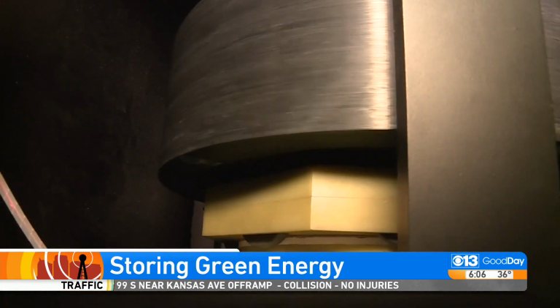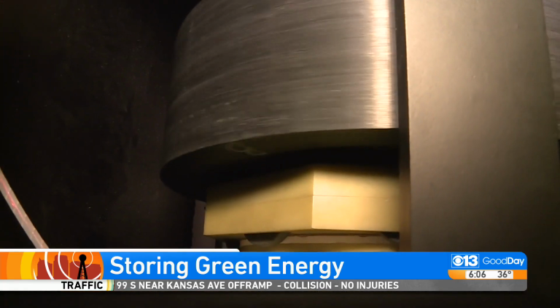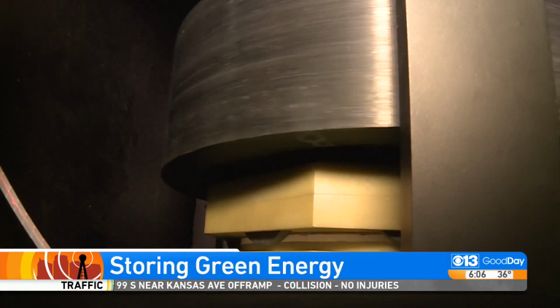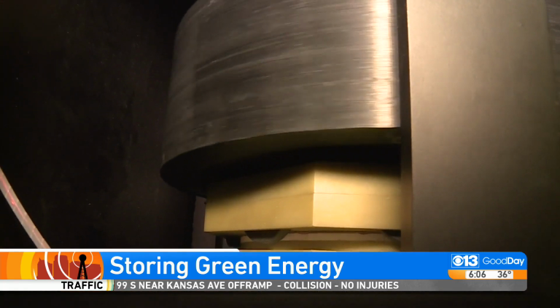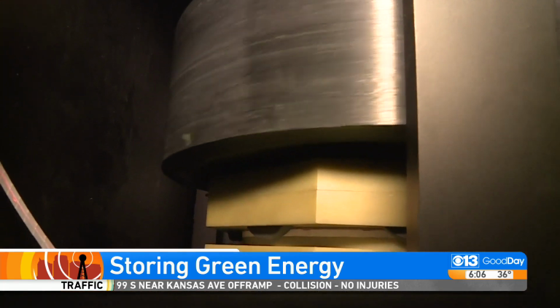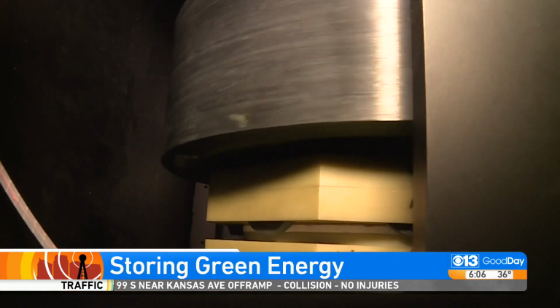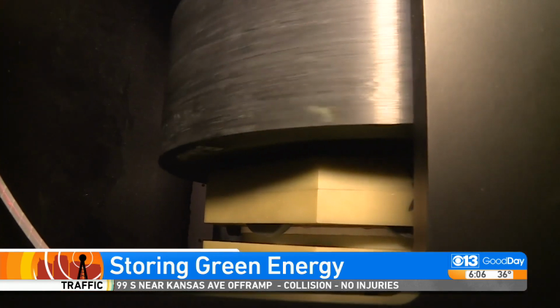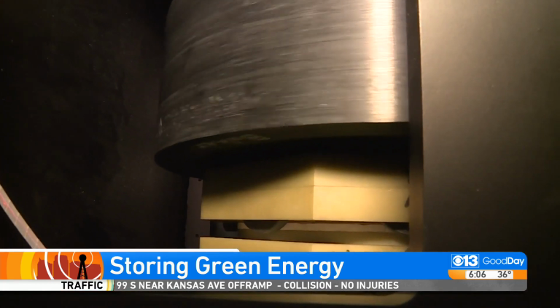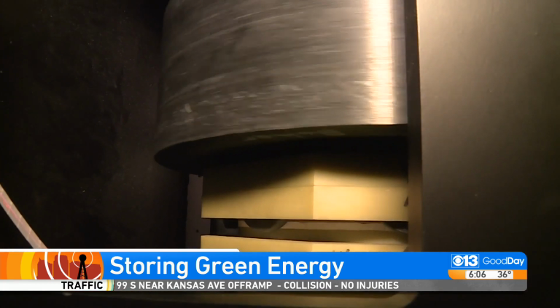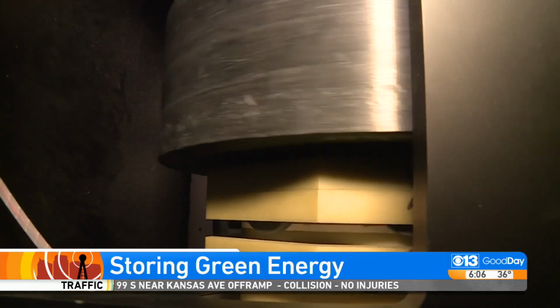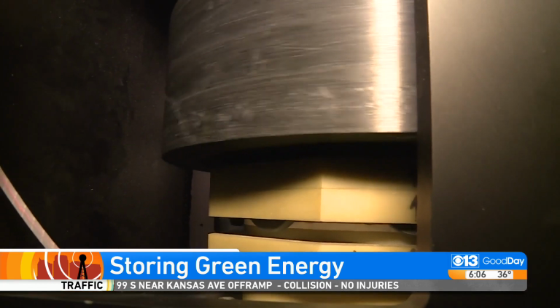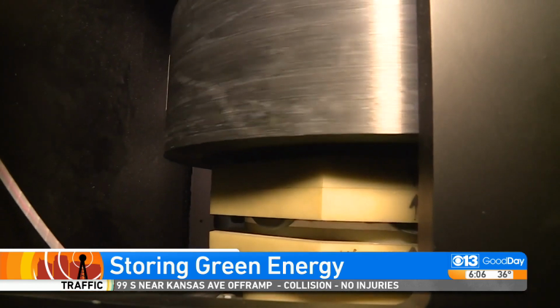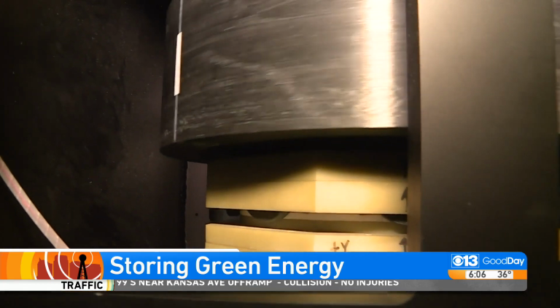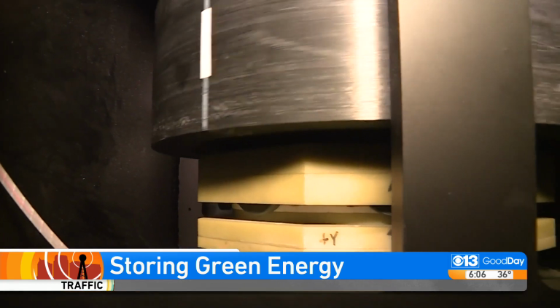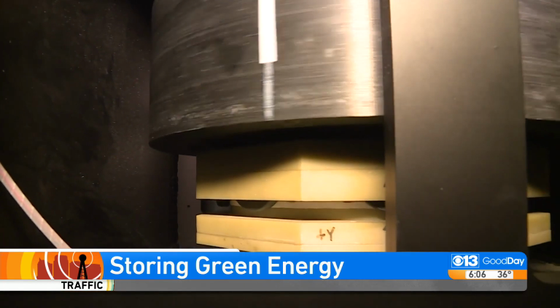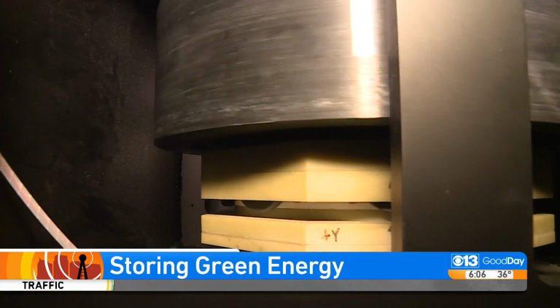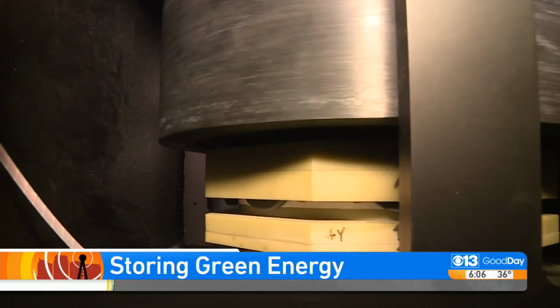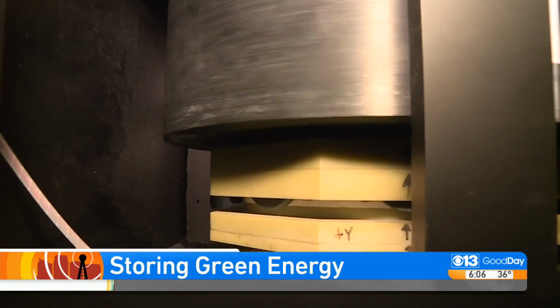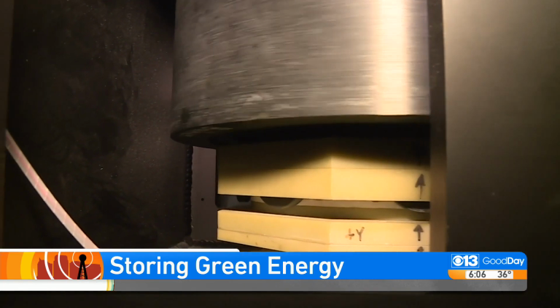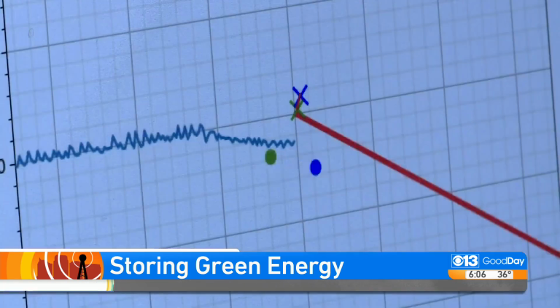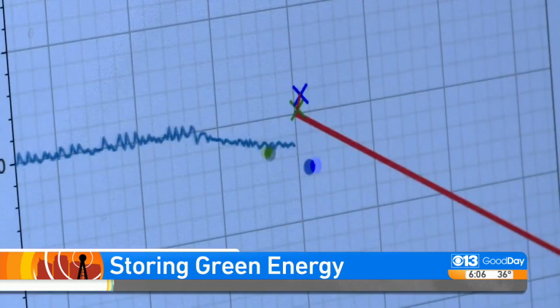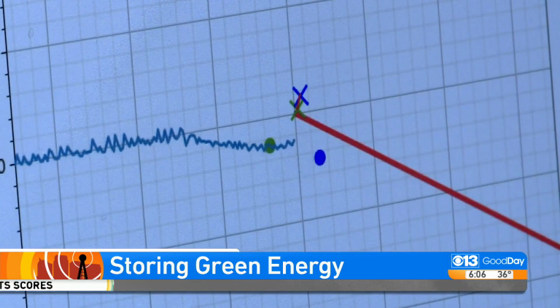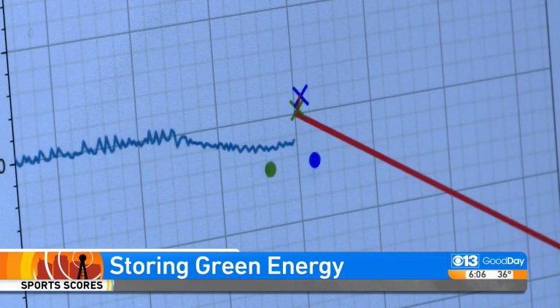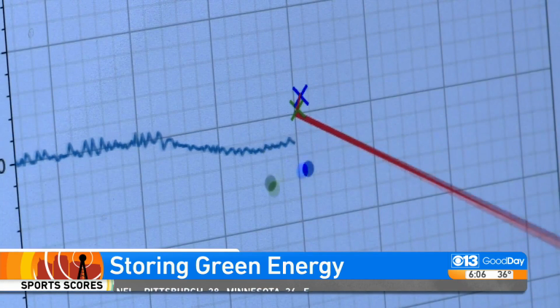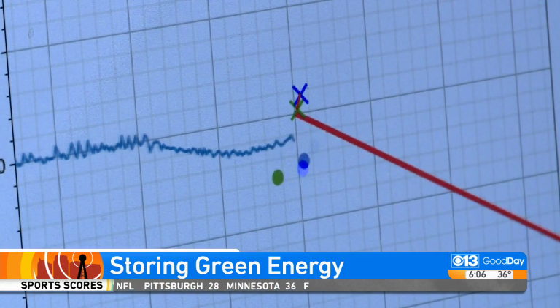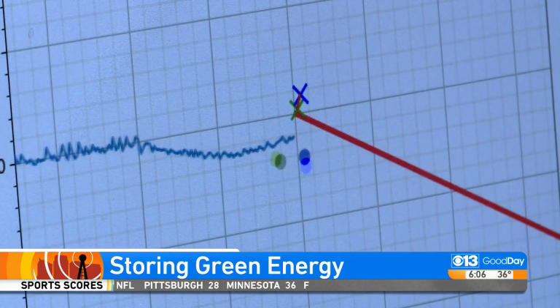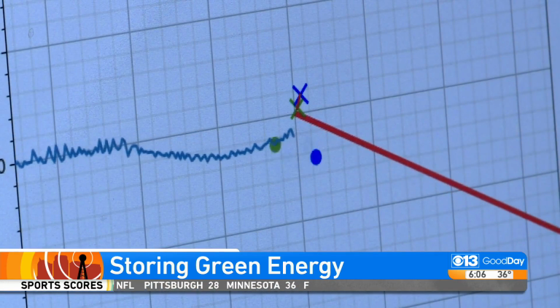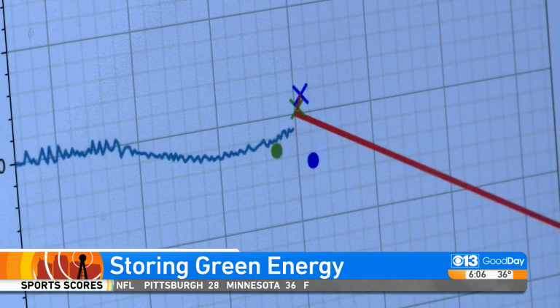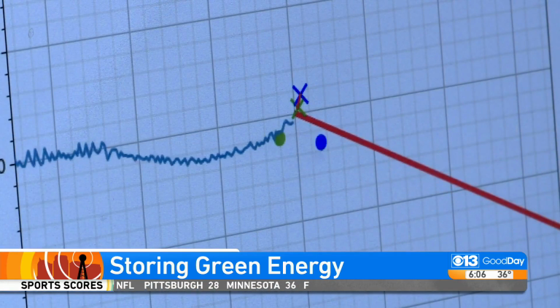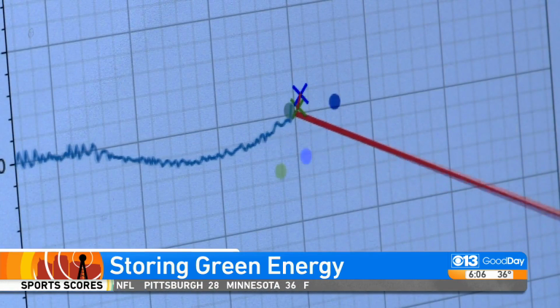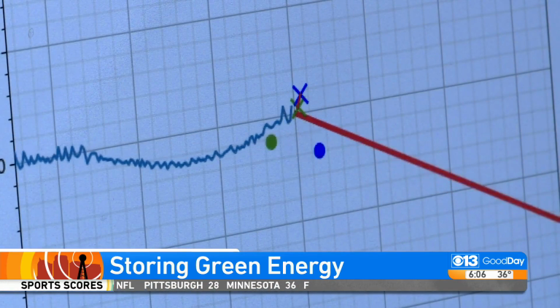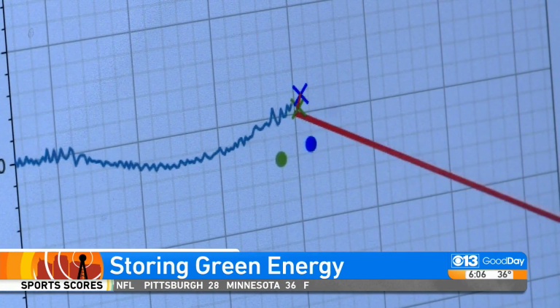Air is pumped out to create a vacuum, and that's when you have your storage device. So we have a contact-free system.